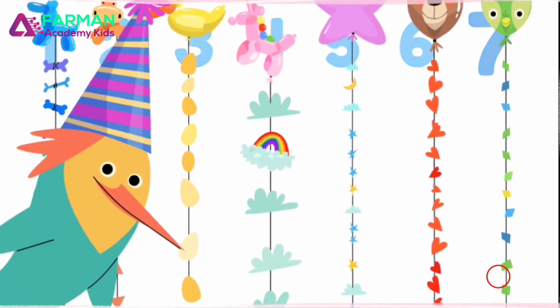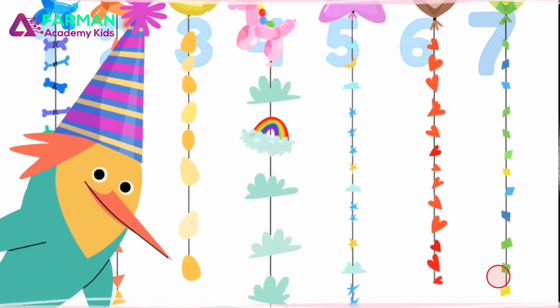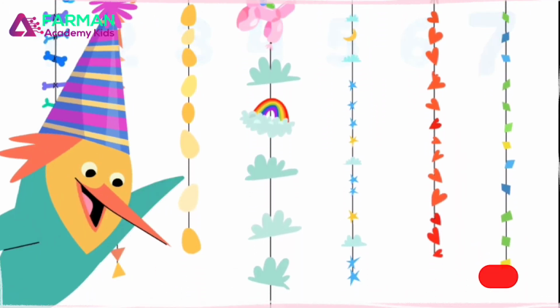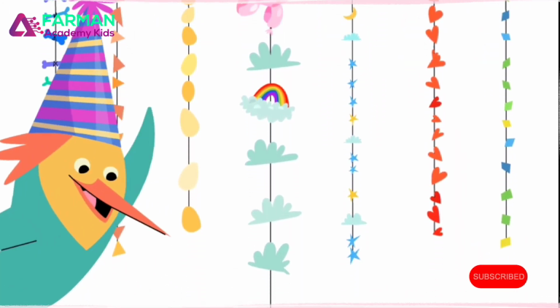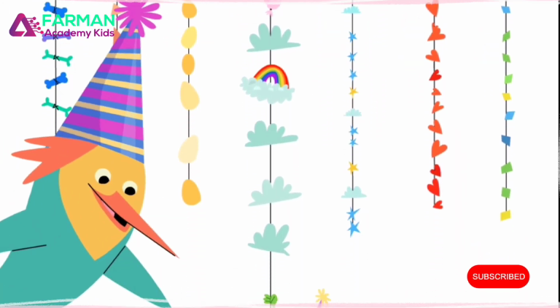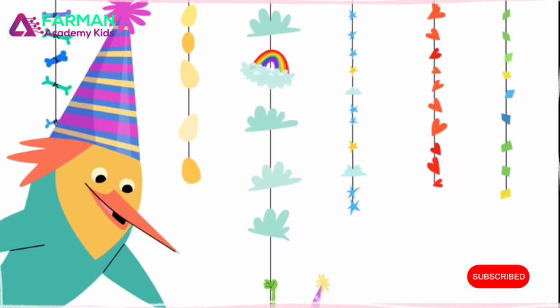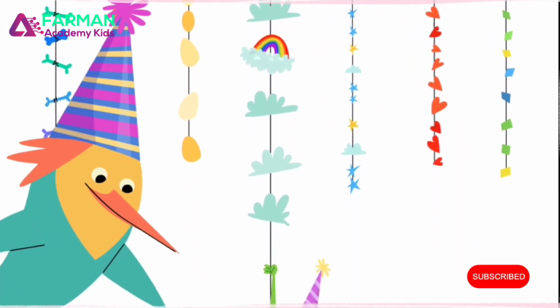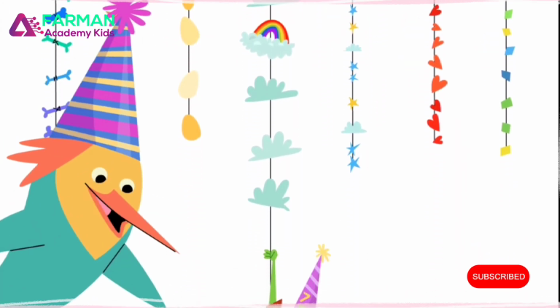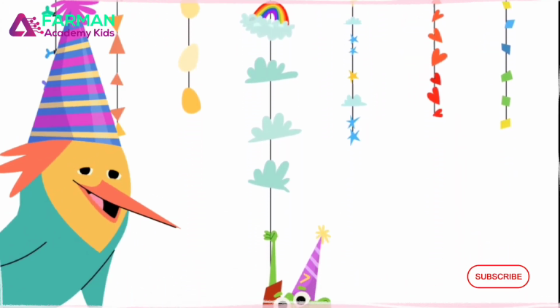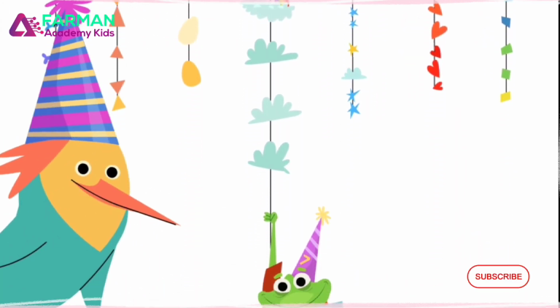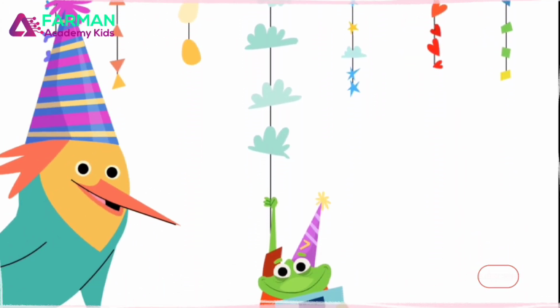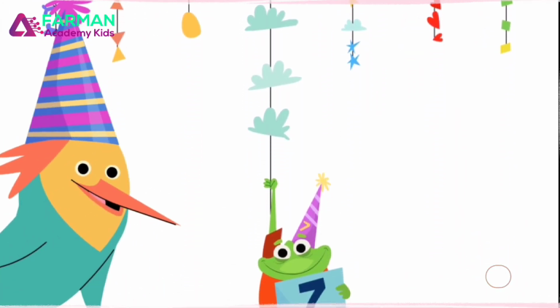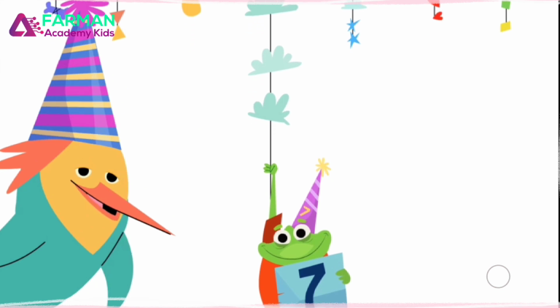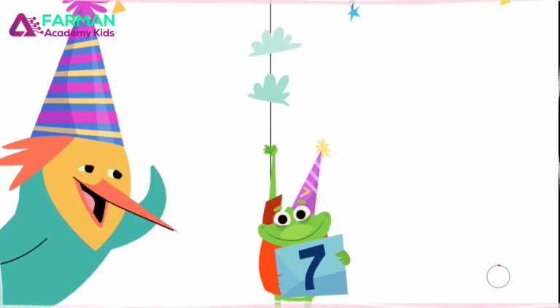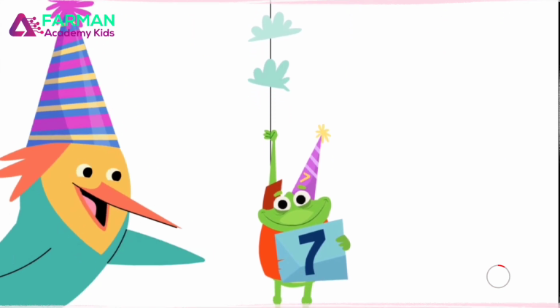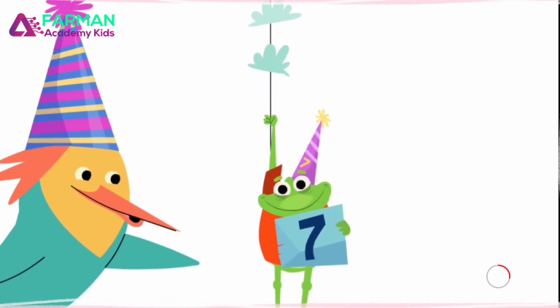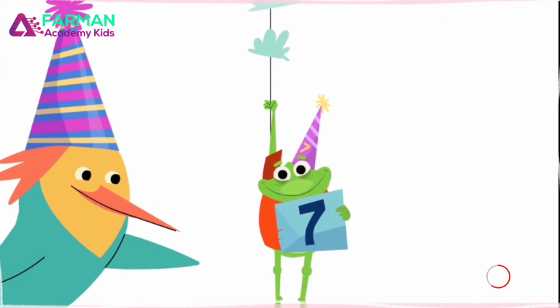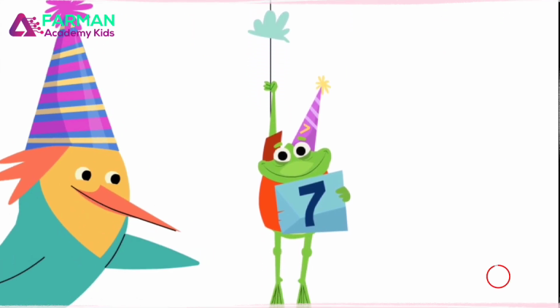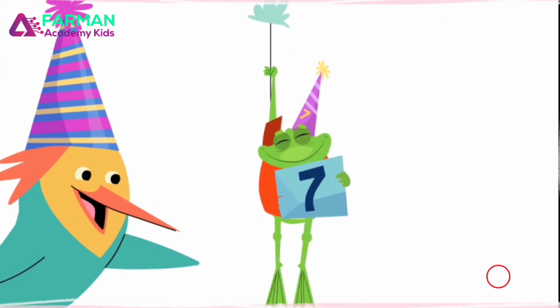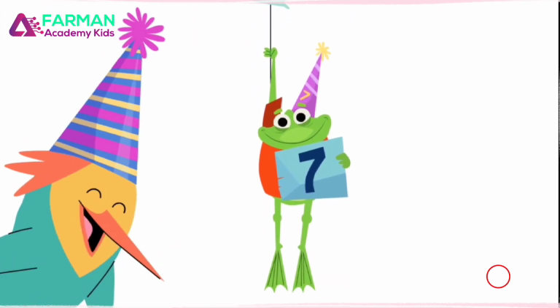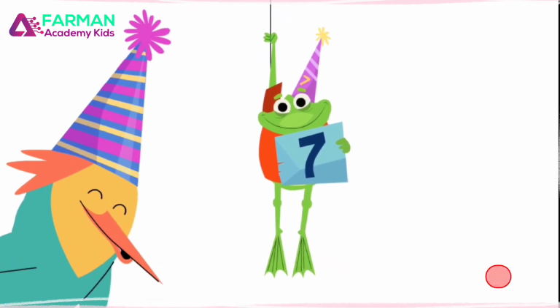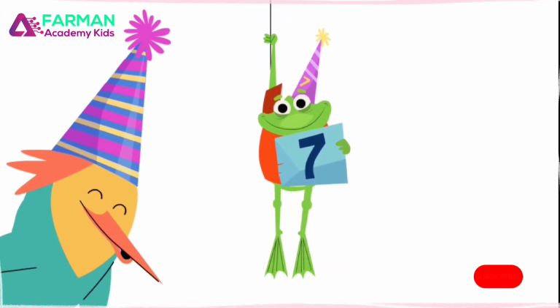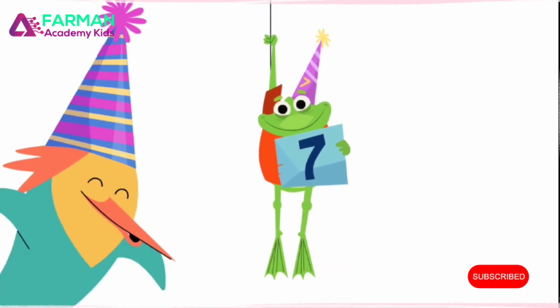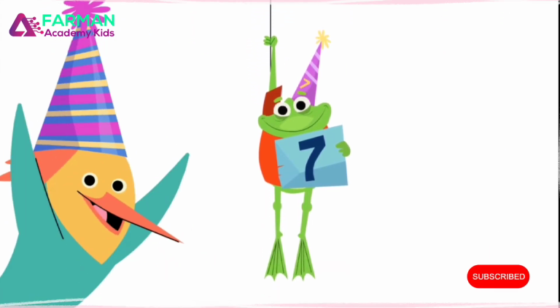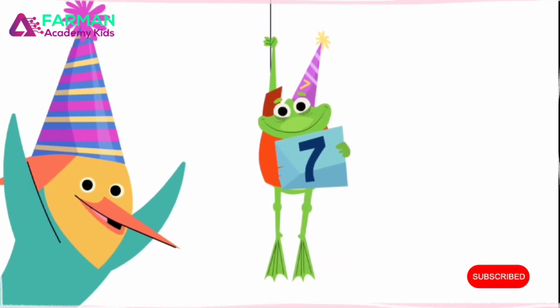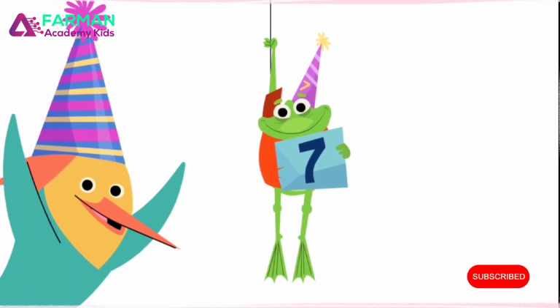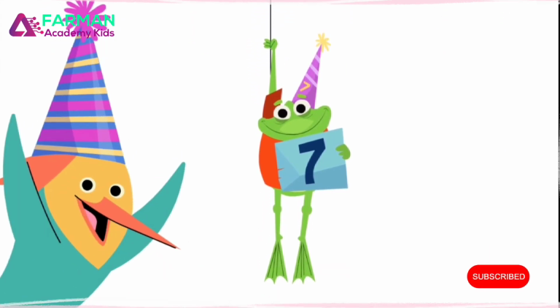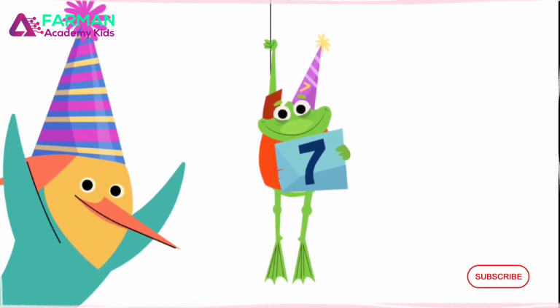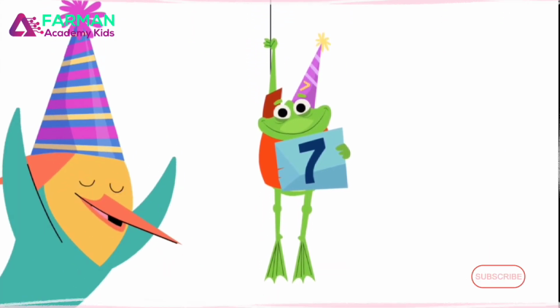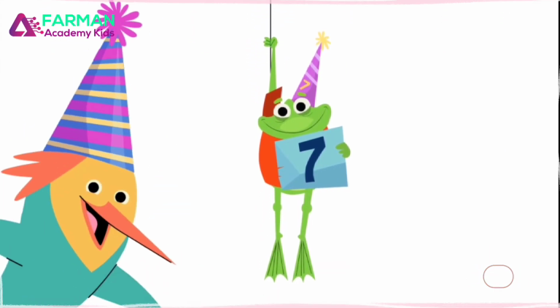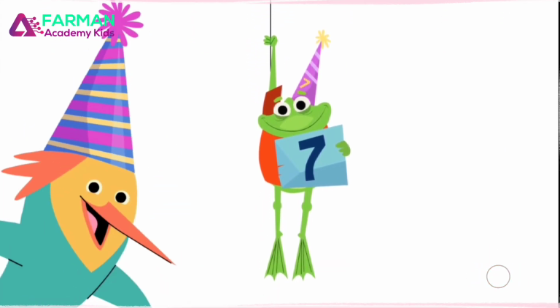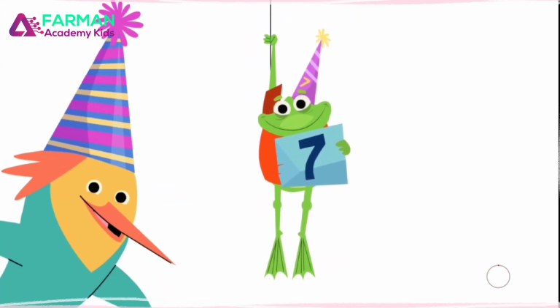Oh, look! There's a number seven right there! I can't wait to show my friends!